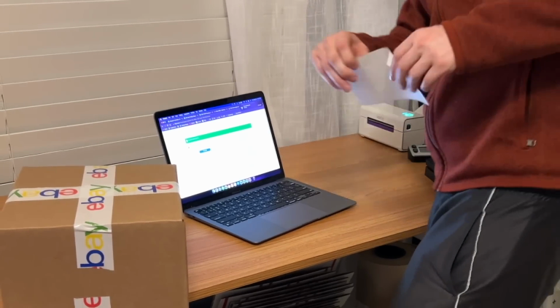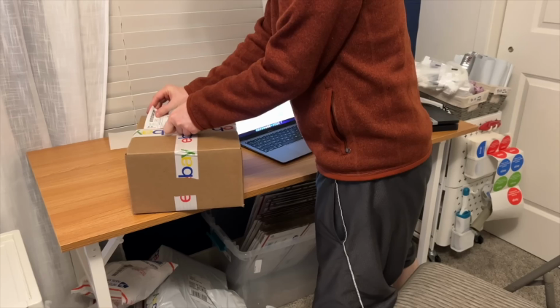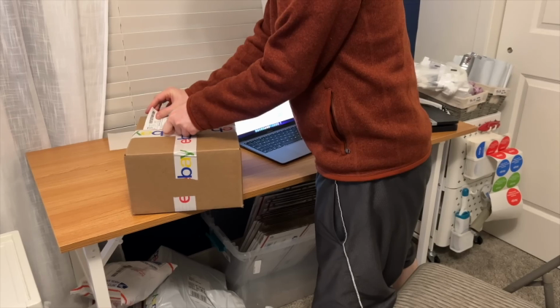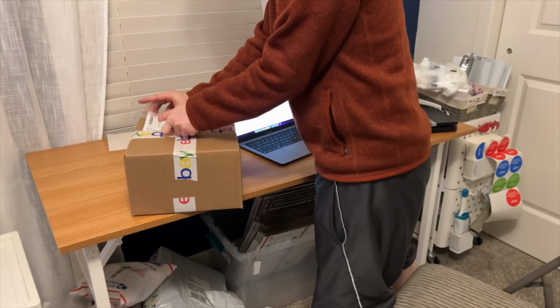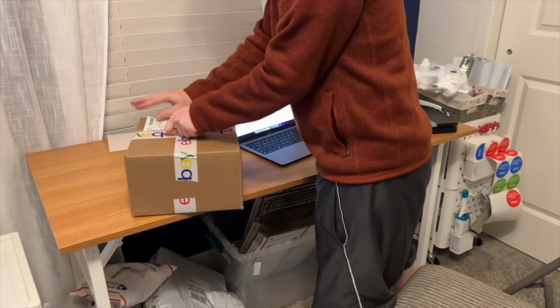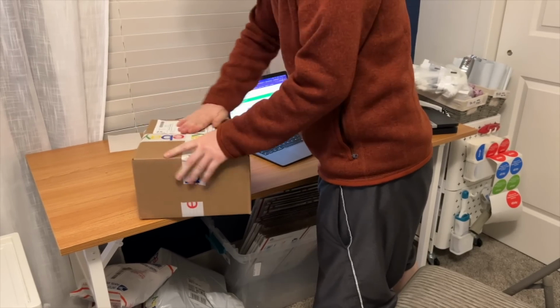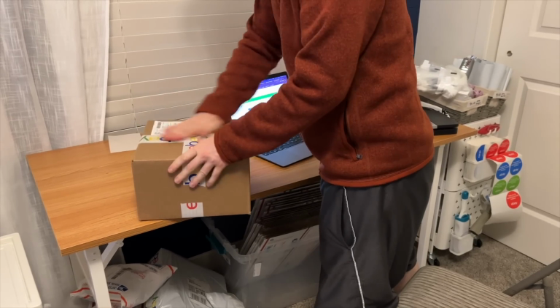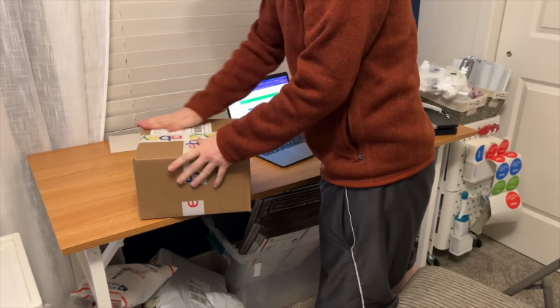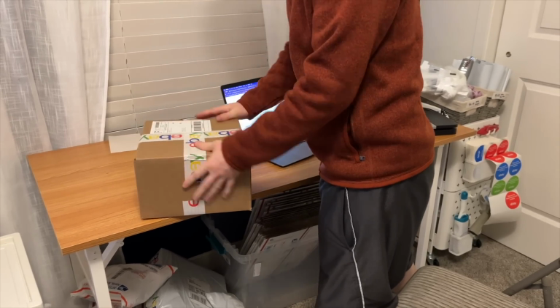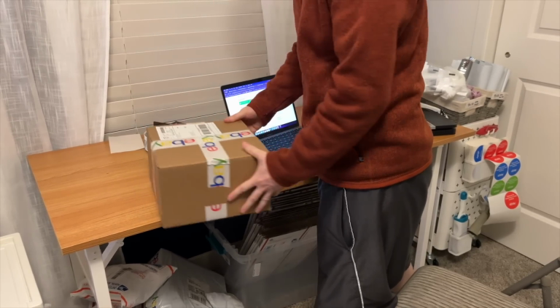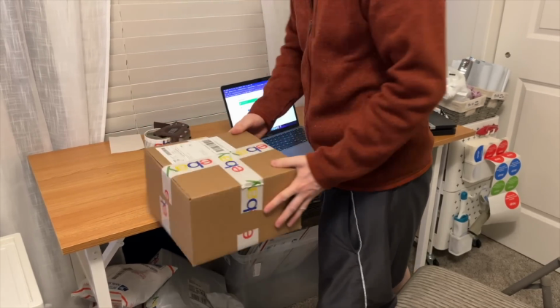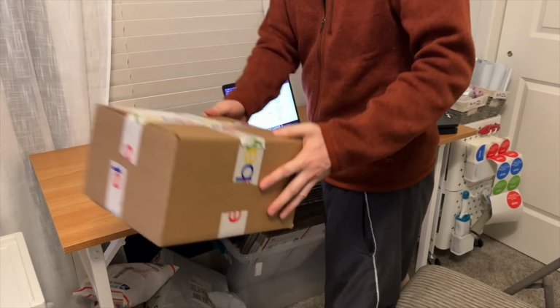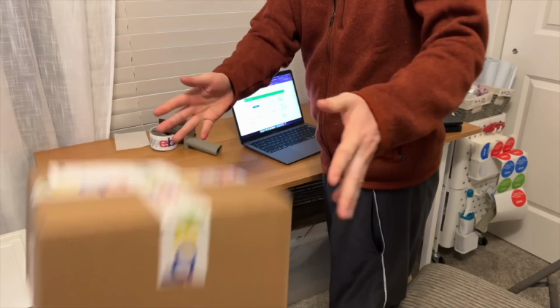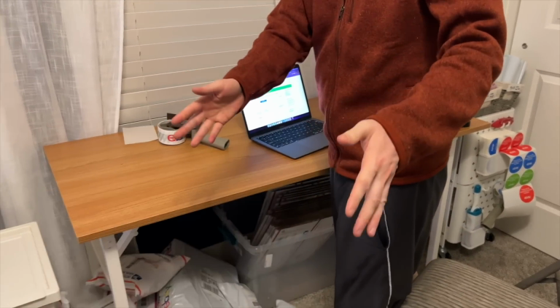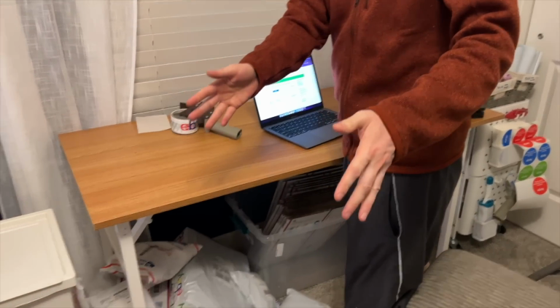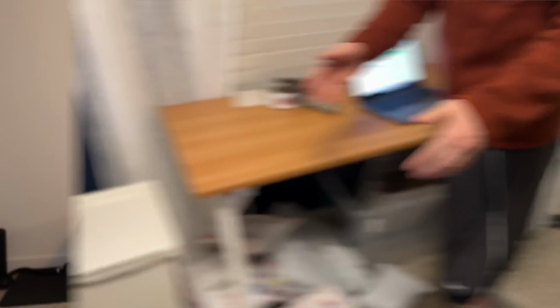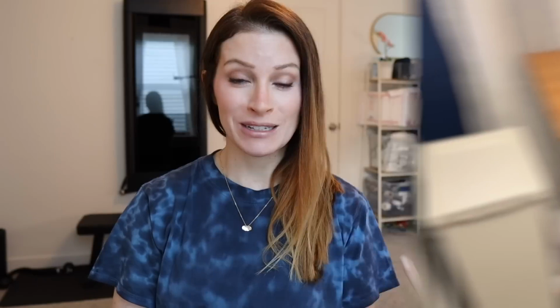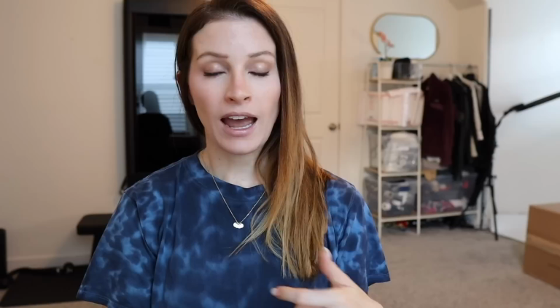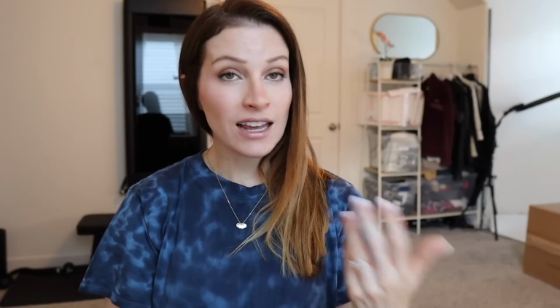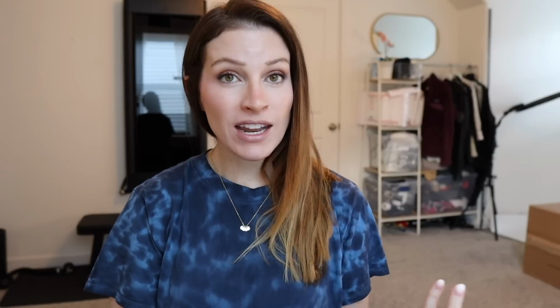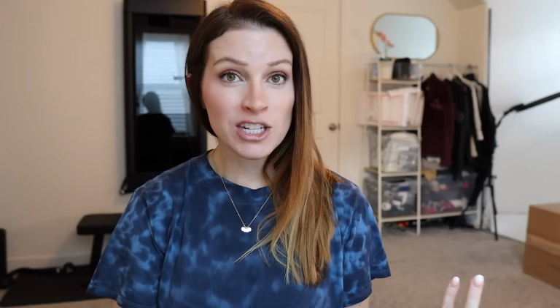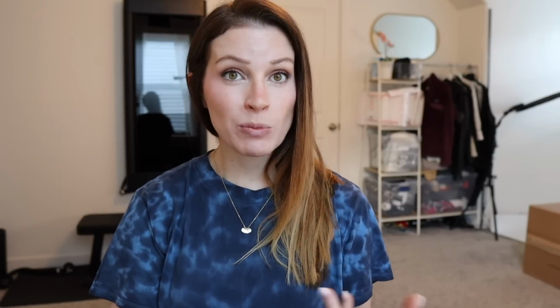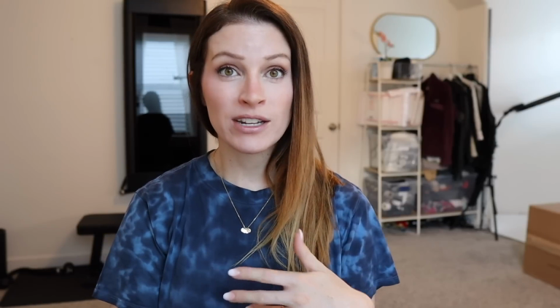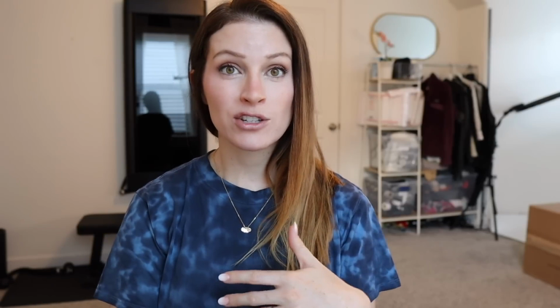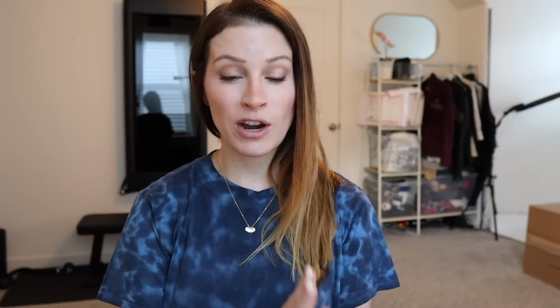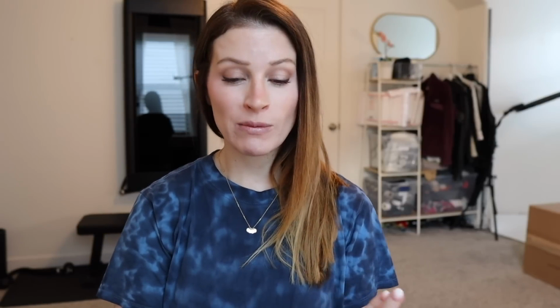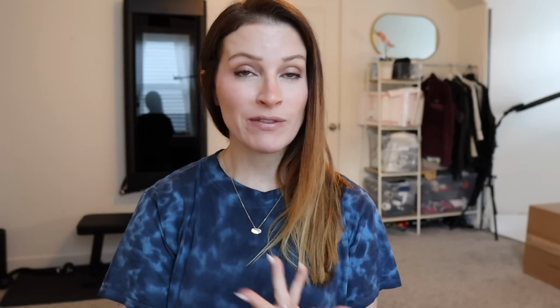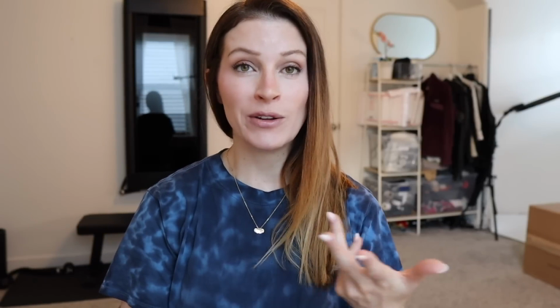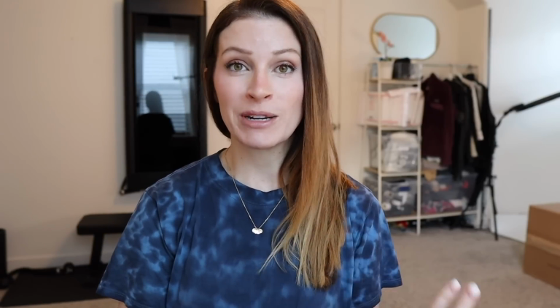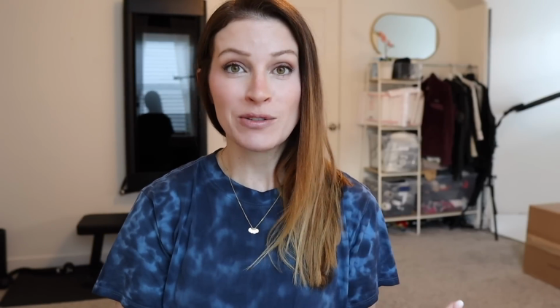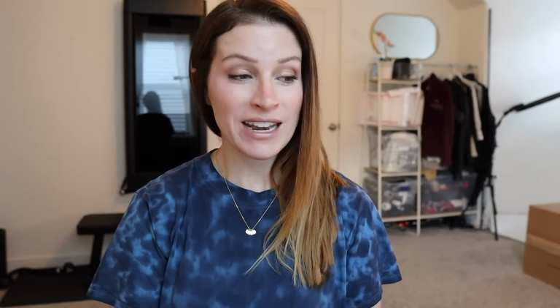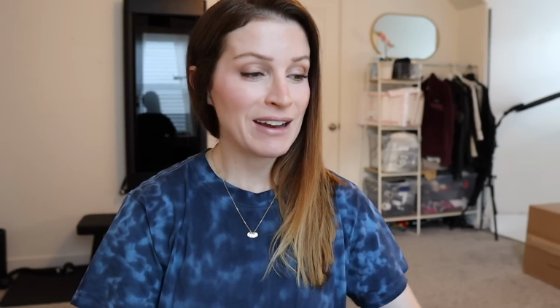I can continue listing and working and TJ can do the shipping here if we need to. I love that I can just print straight from my phone — I'm going to do that now.